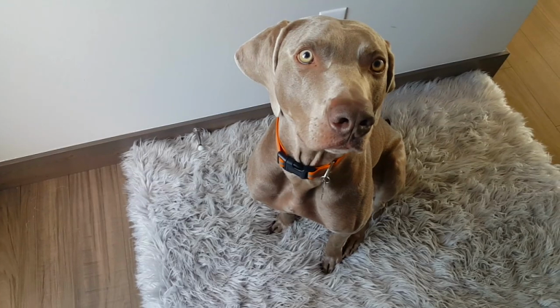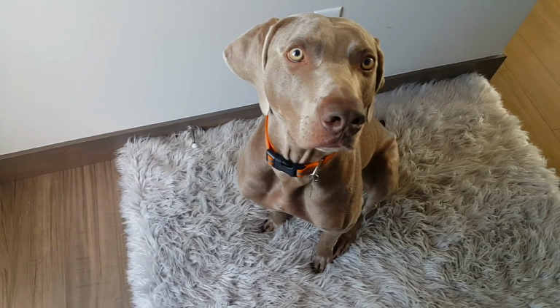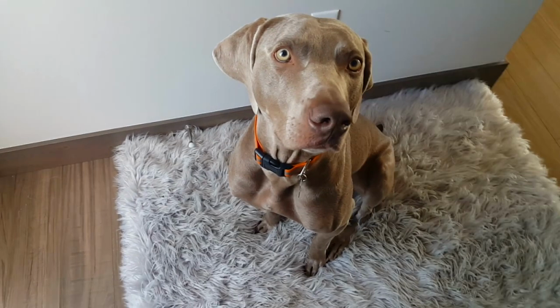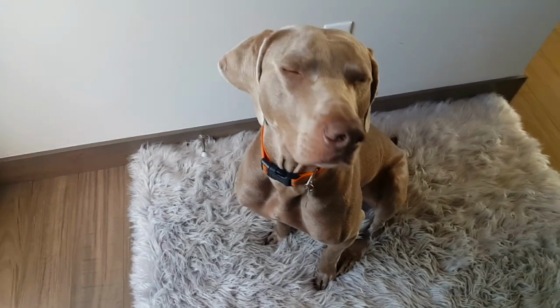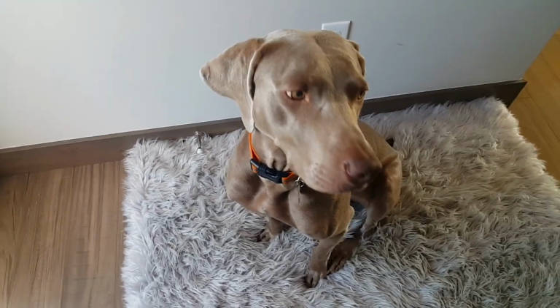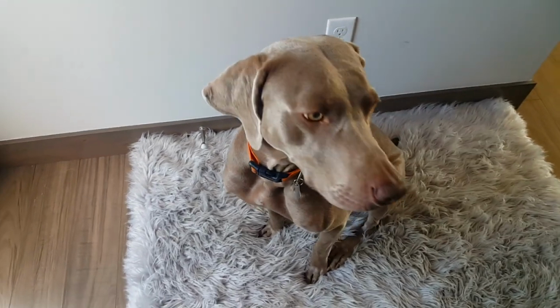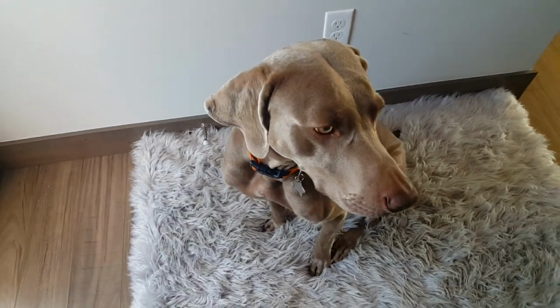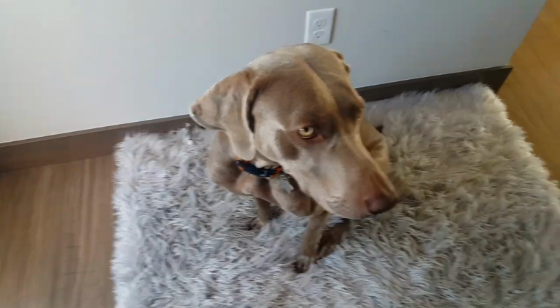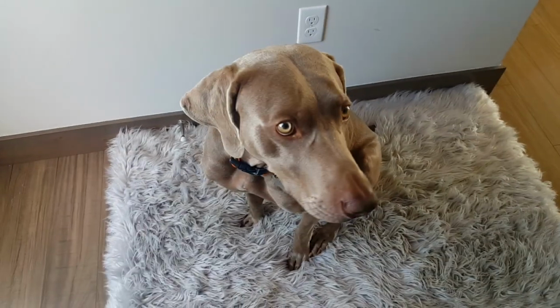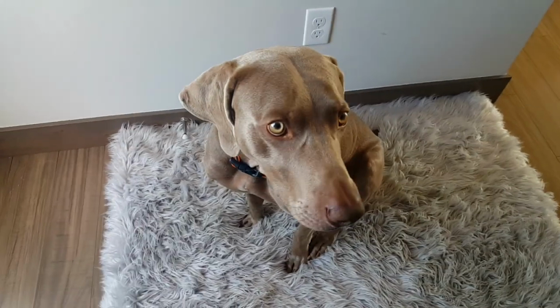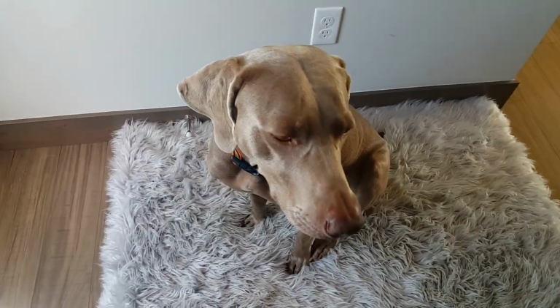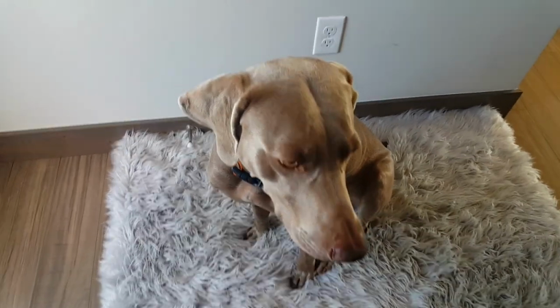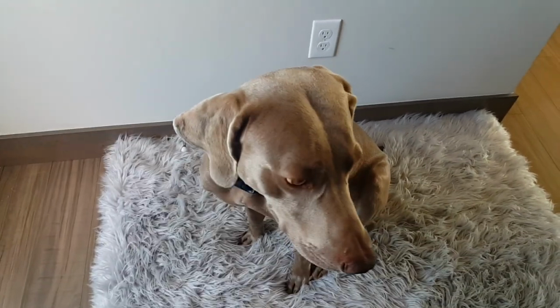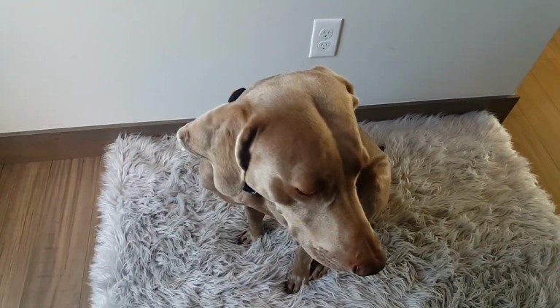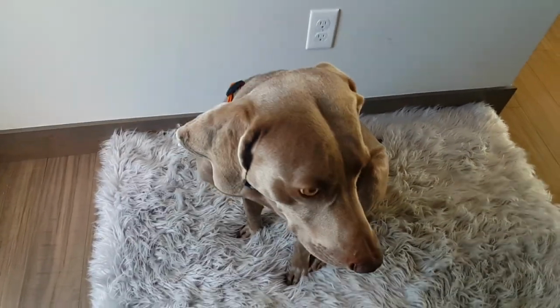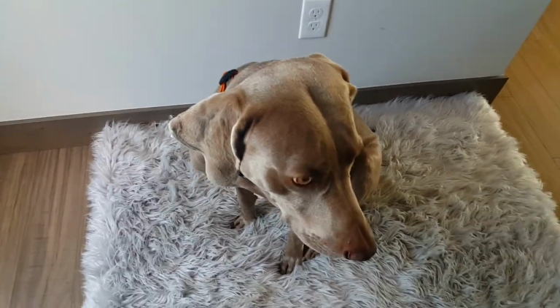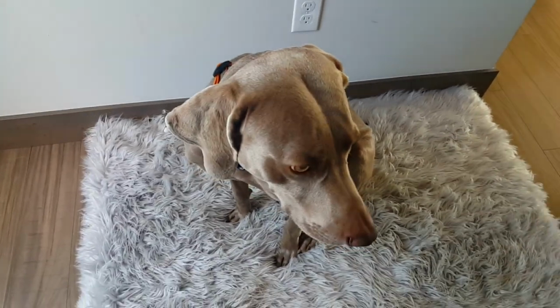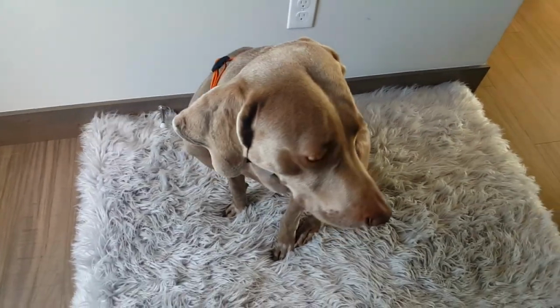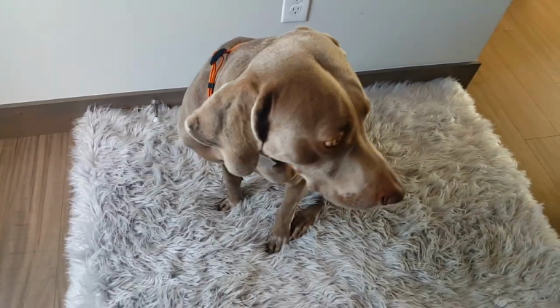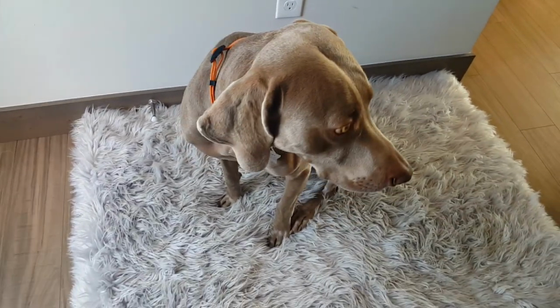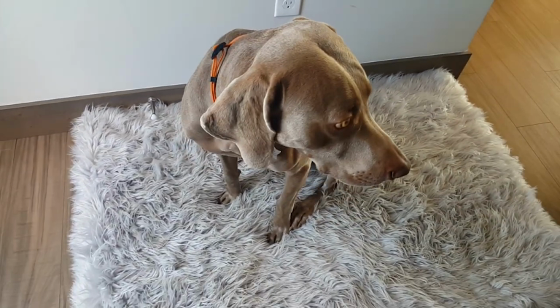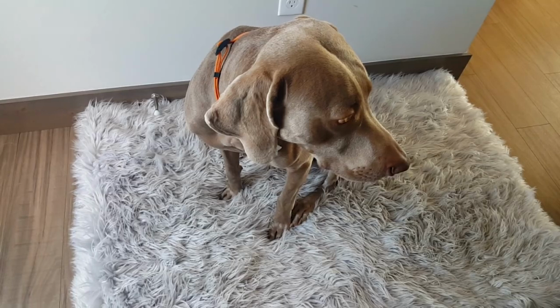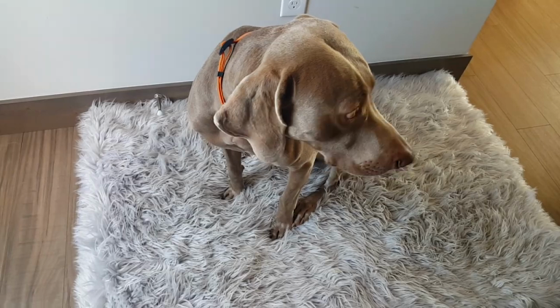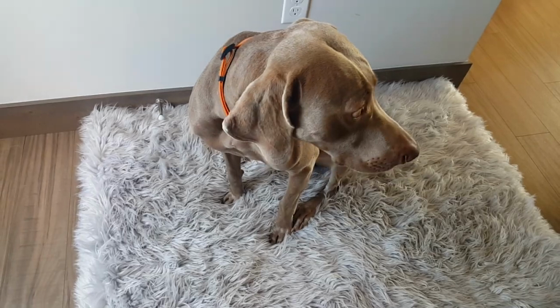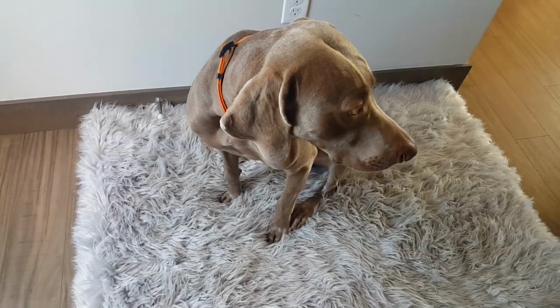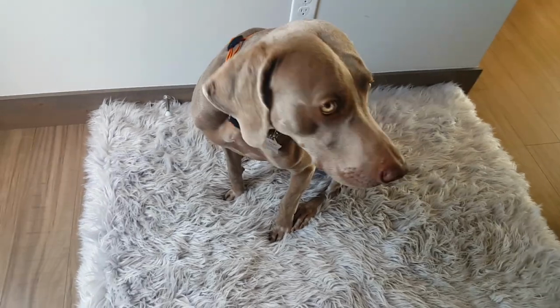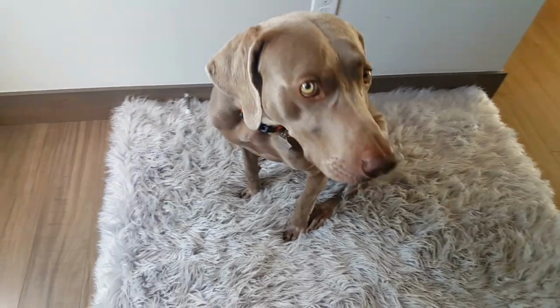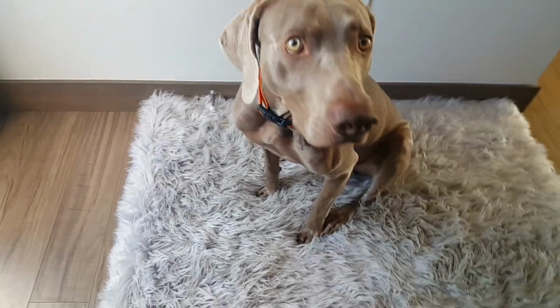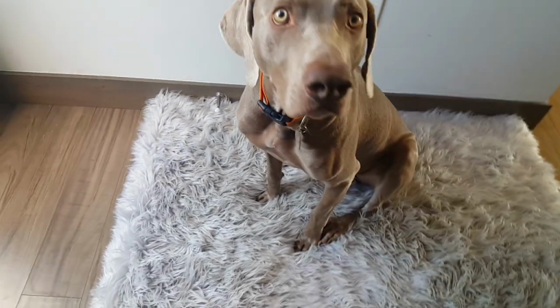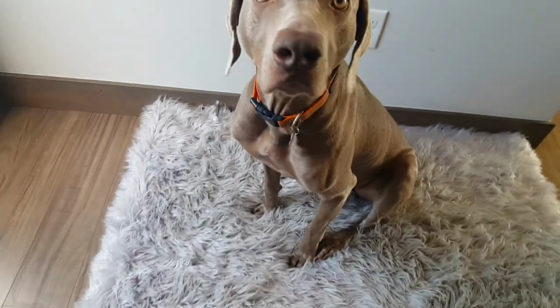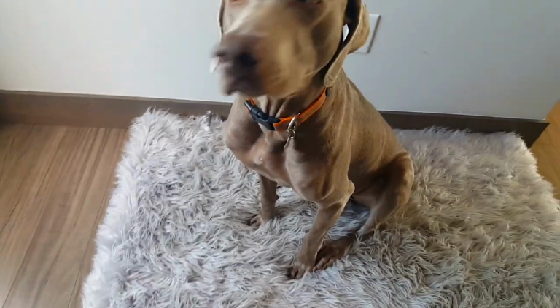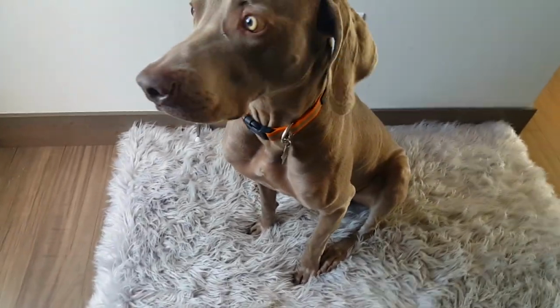Hi, it's Lindsay with That Mutt. Wanted to quickly show you why we love the Pup Rug Beds from Treat-A-Dog.